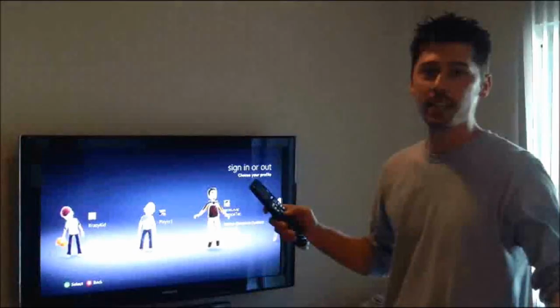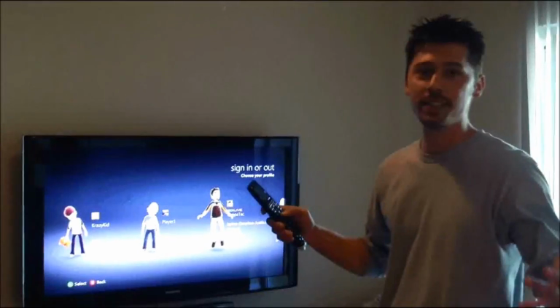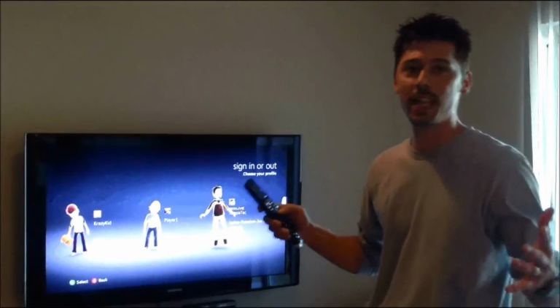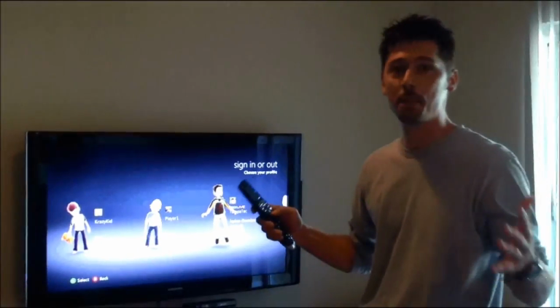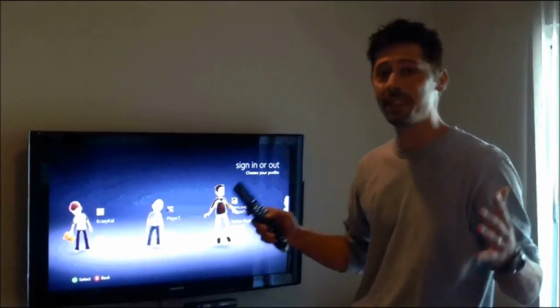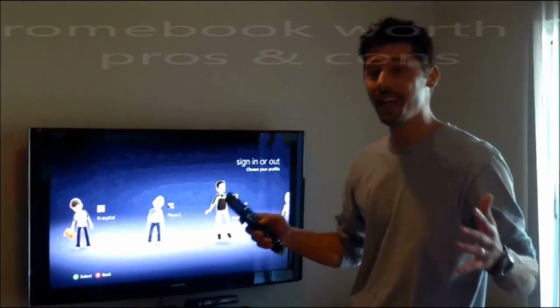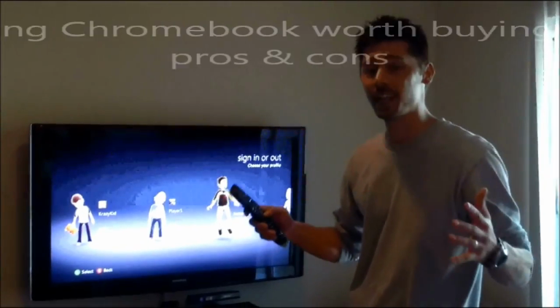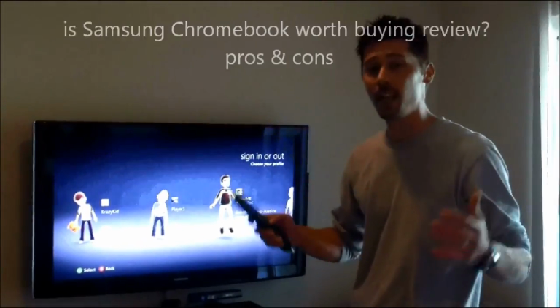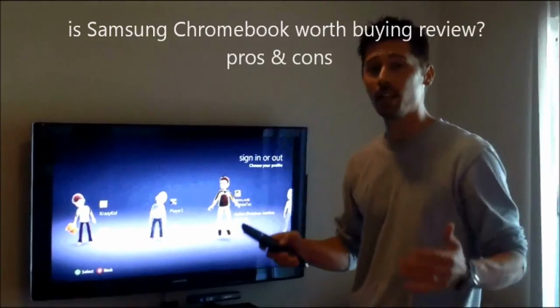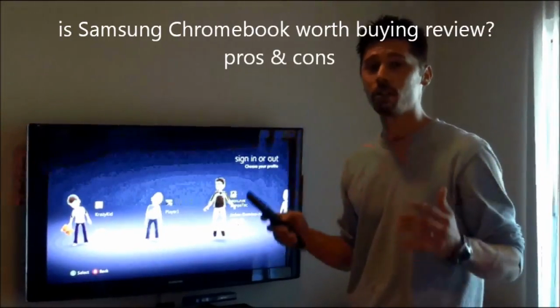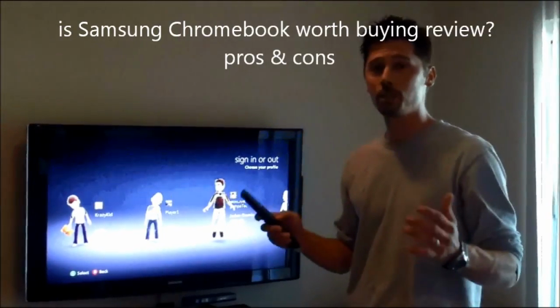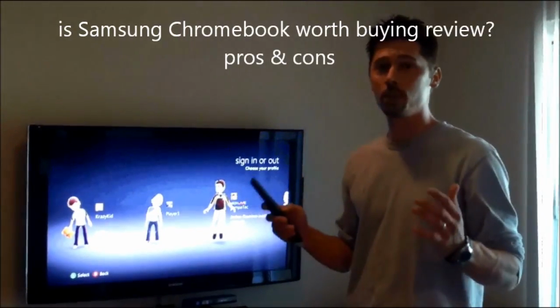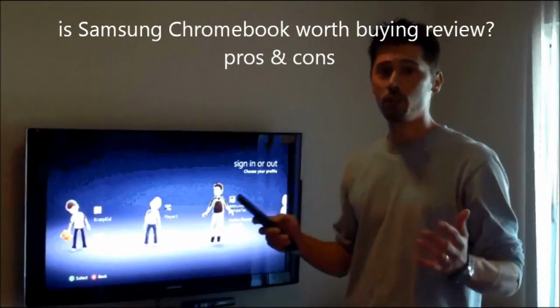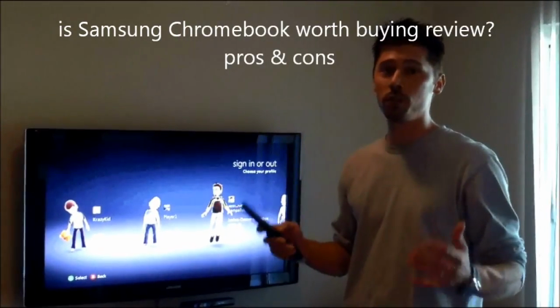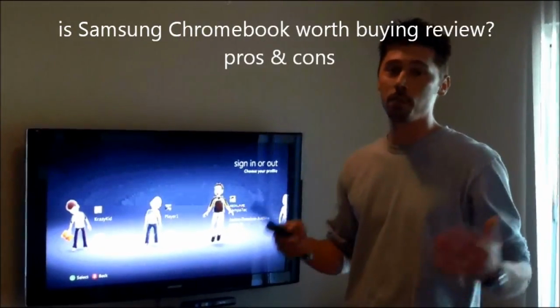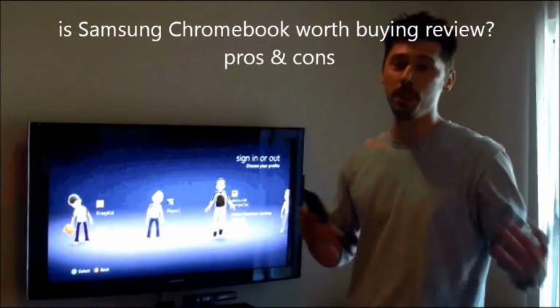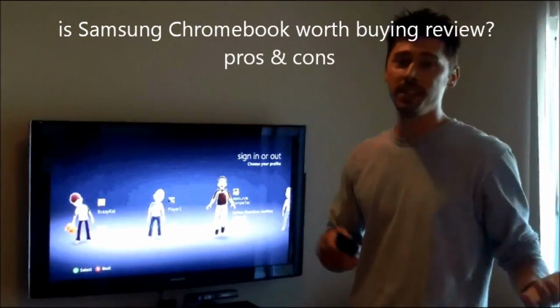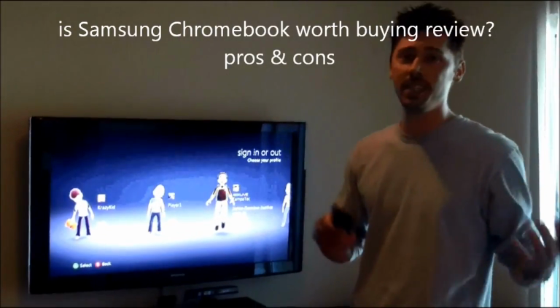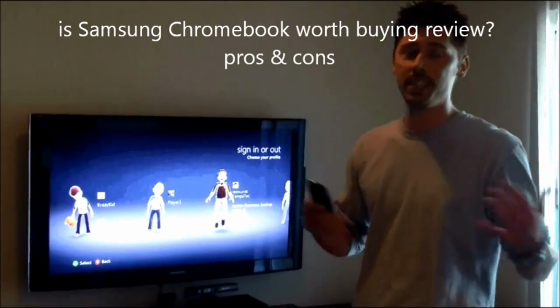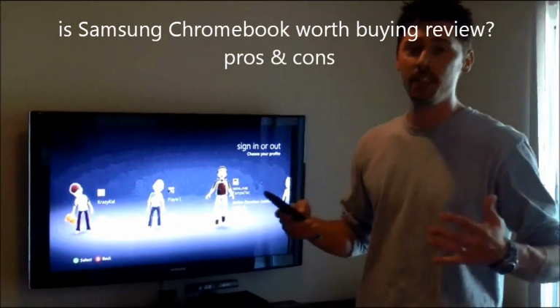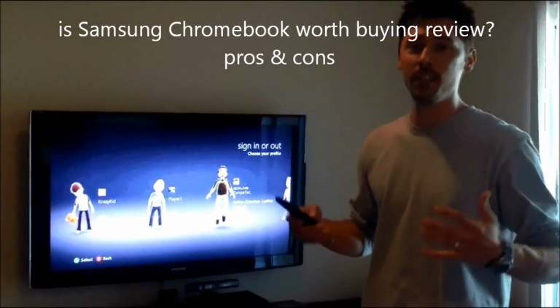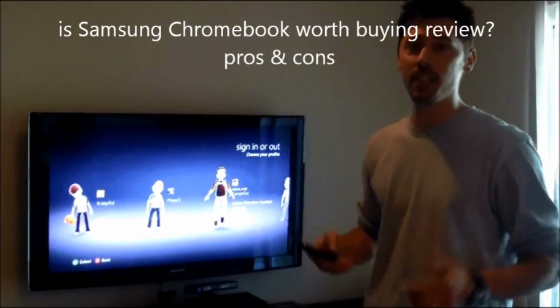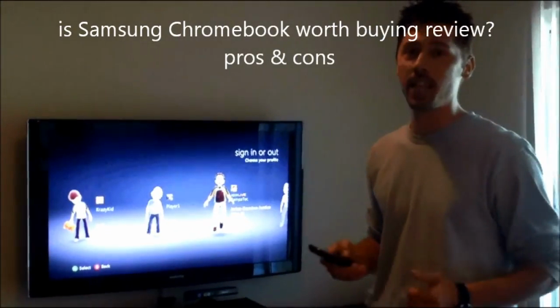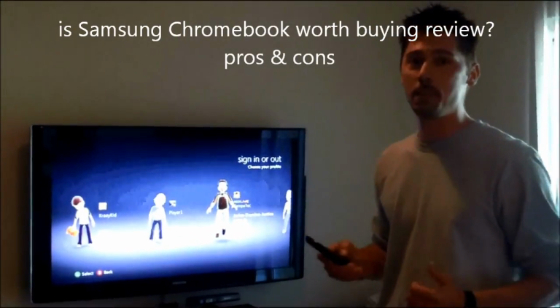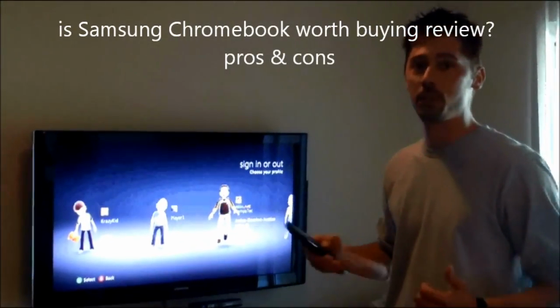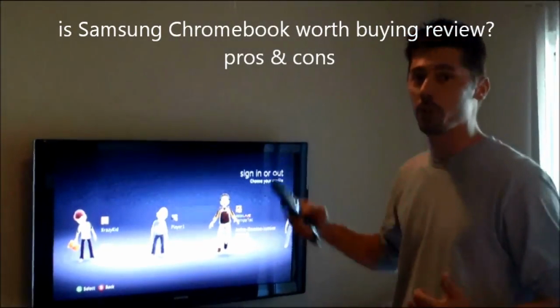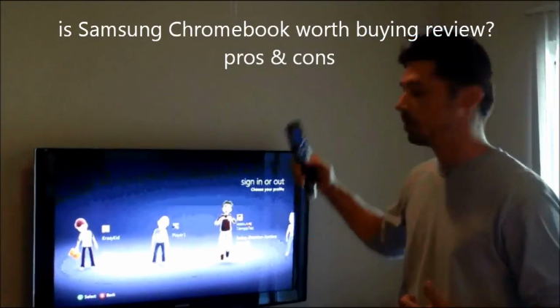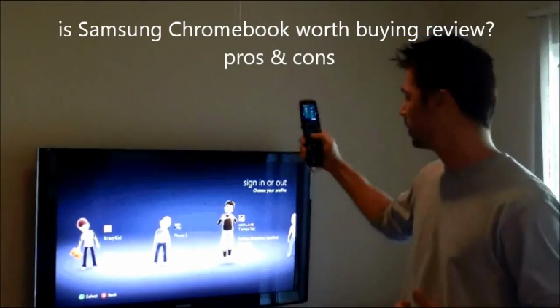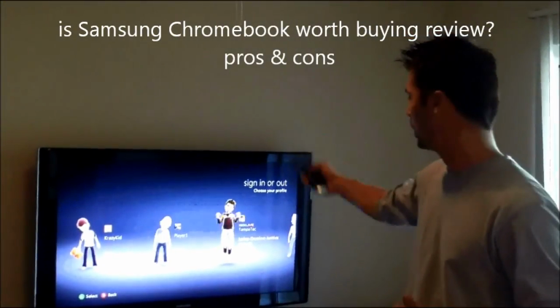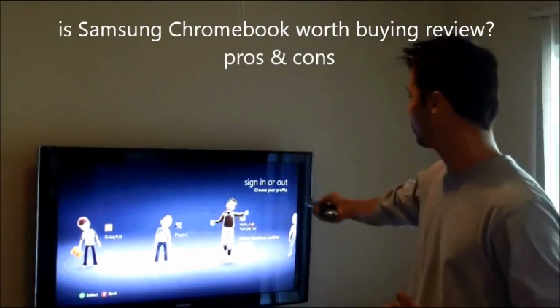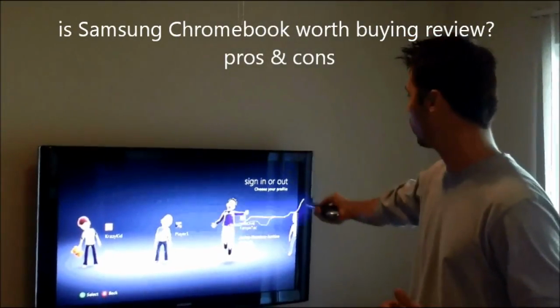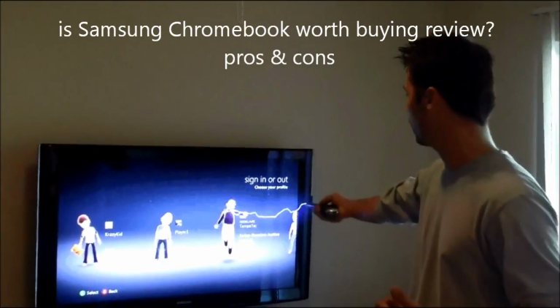Hi, this is Tampa Tech, and learning something new from PC, TVs, and gaming too. Let's get it started.